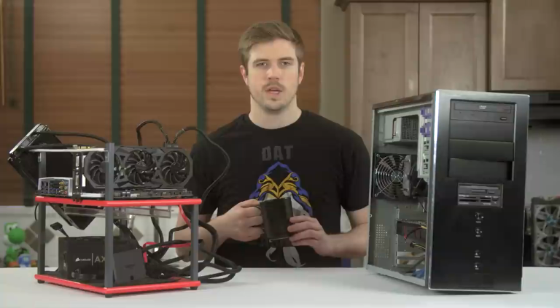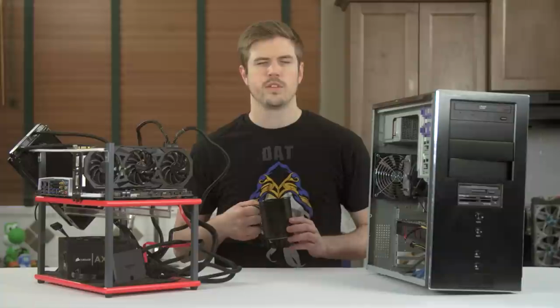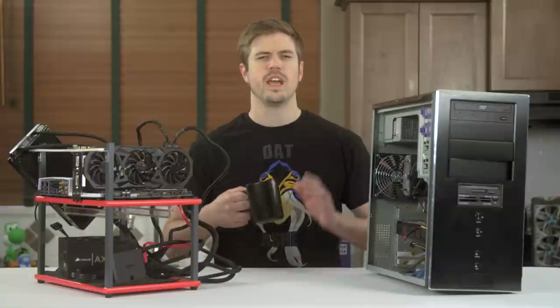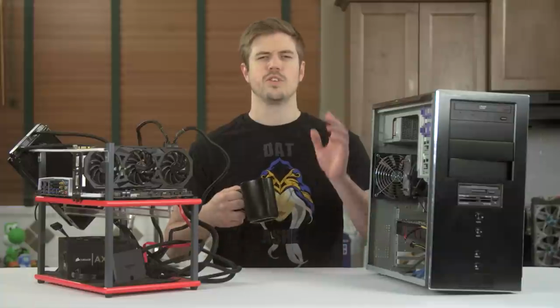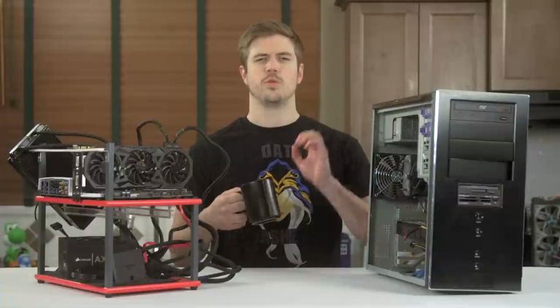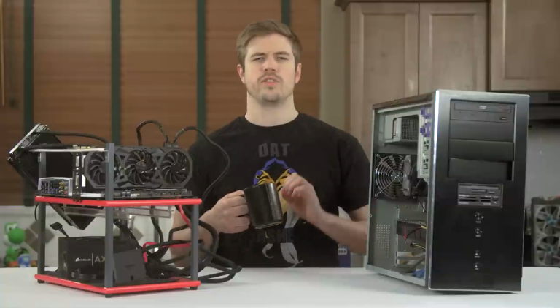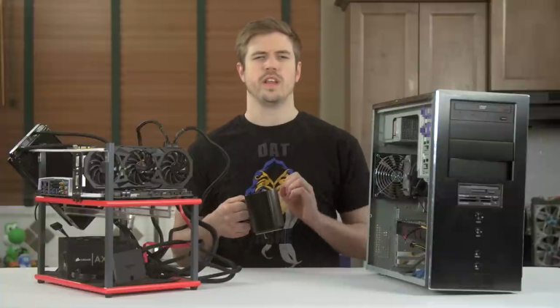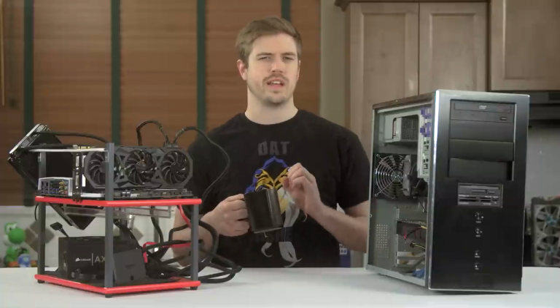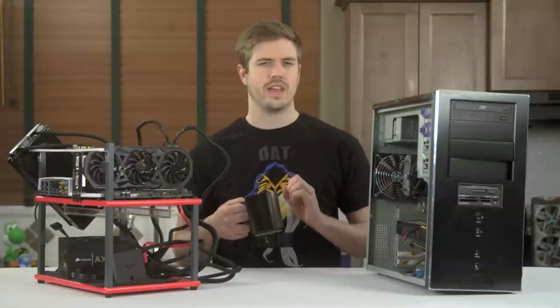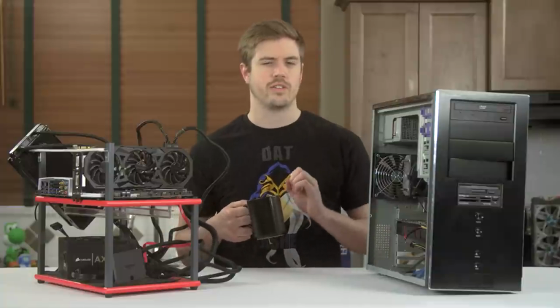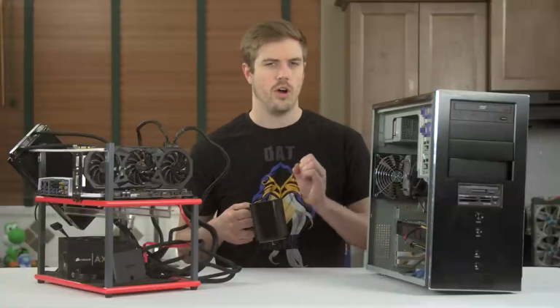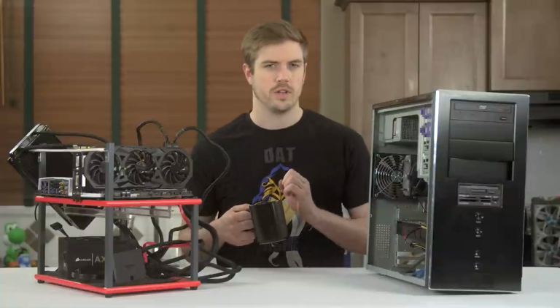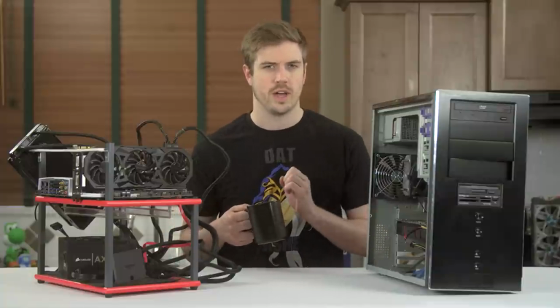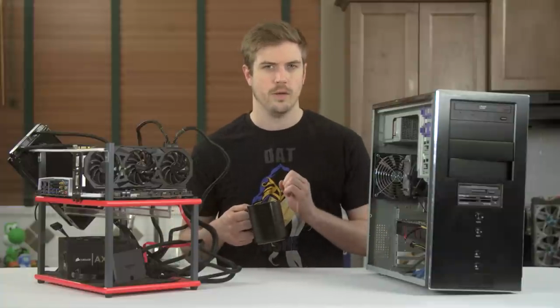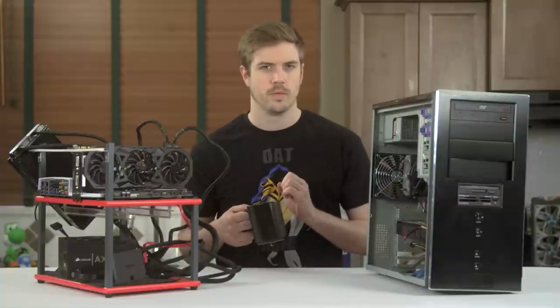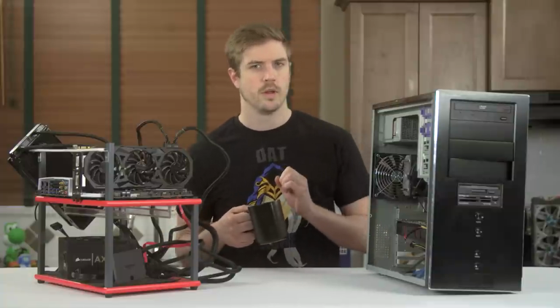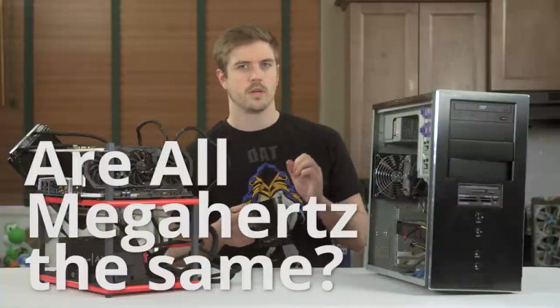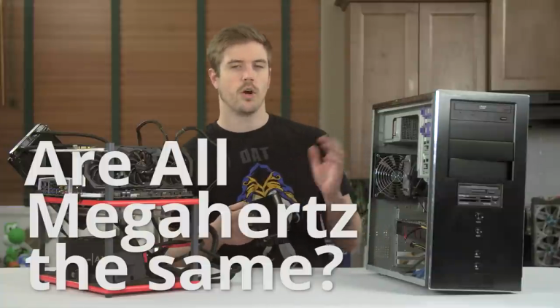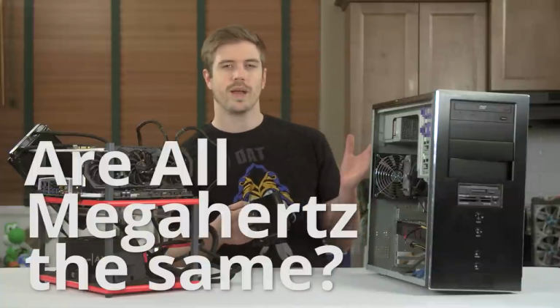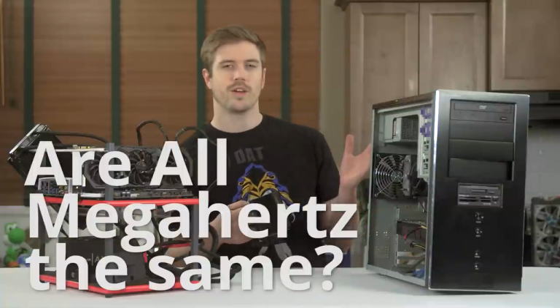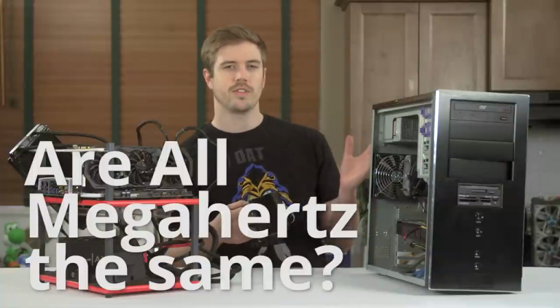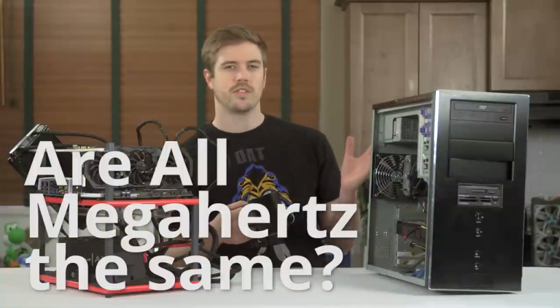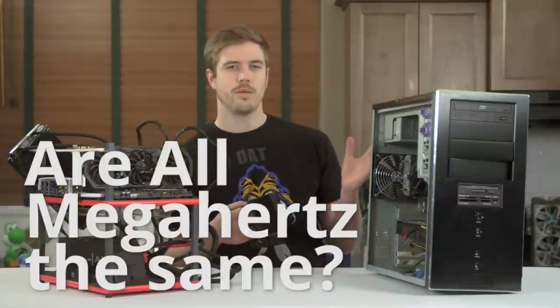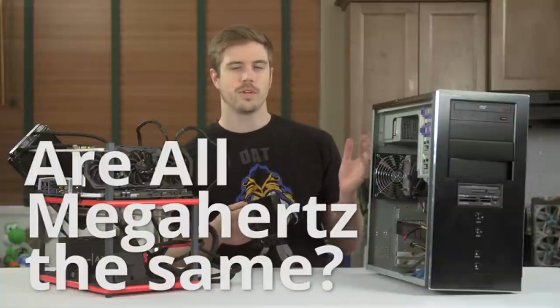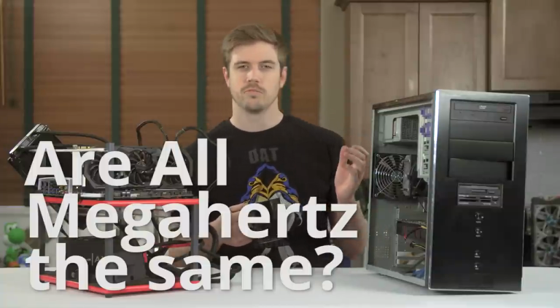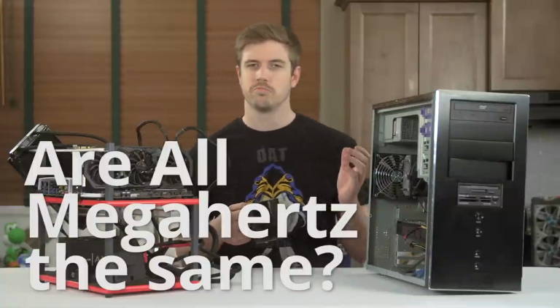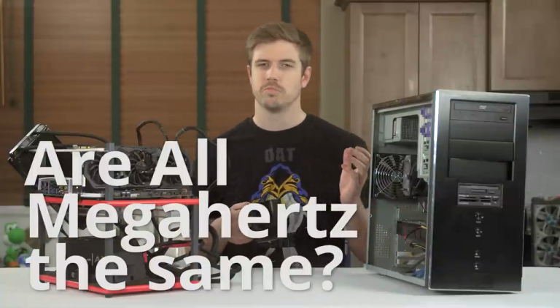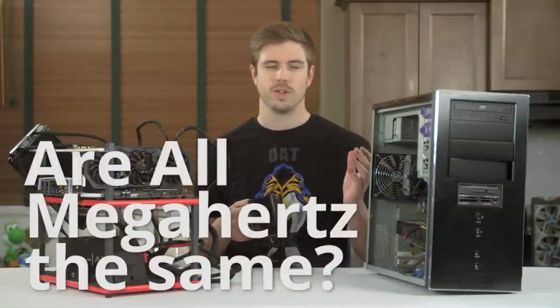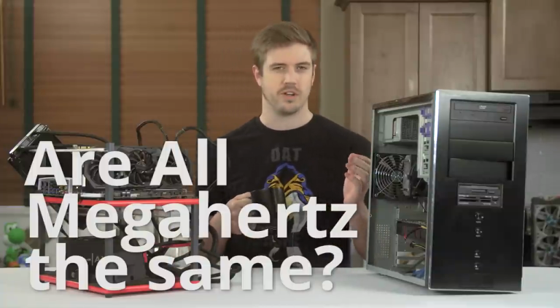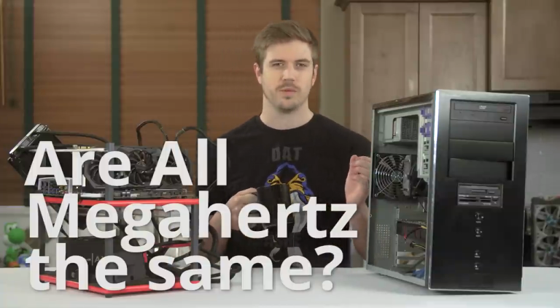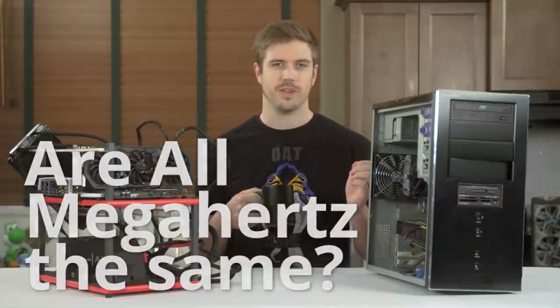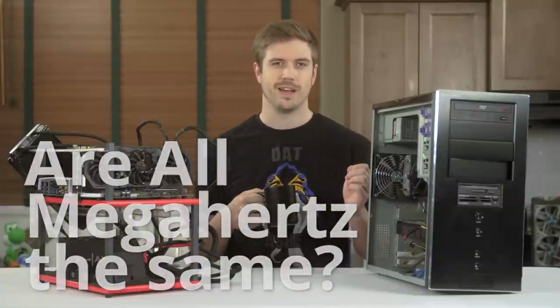There's an age-old question that gets asked all the time: are all megahertz the same? Let's talk about that.